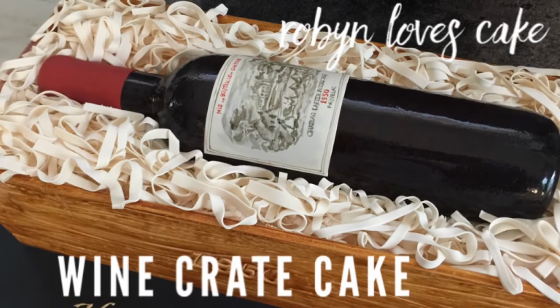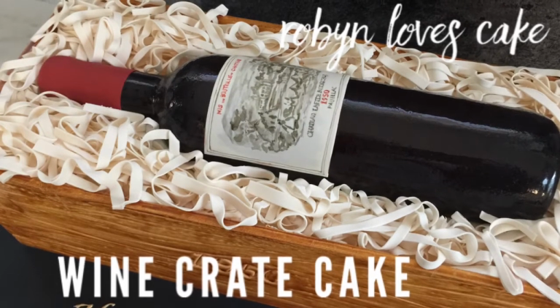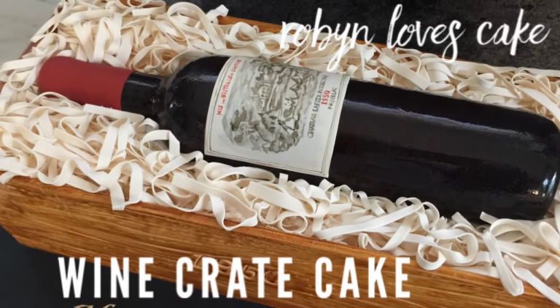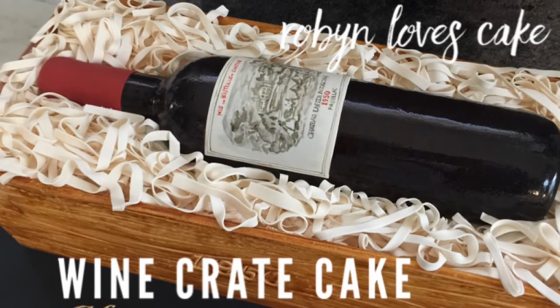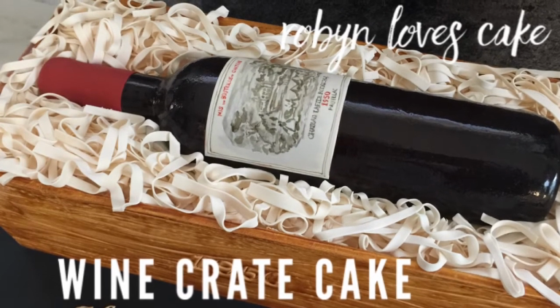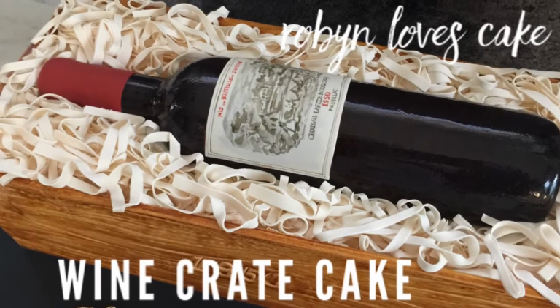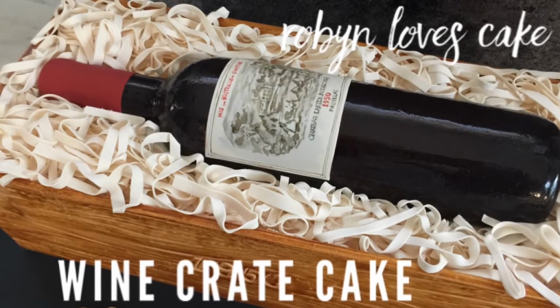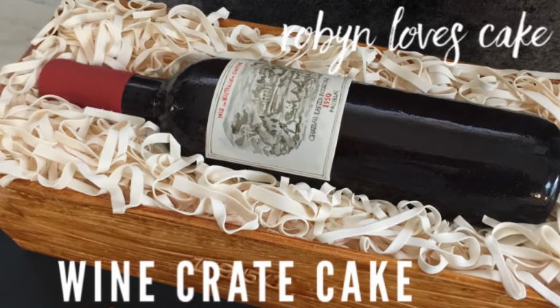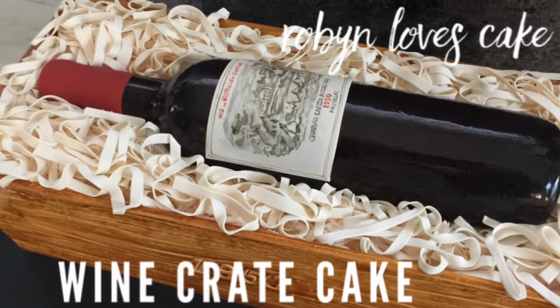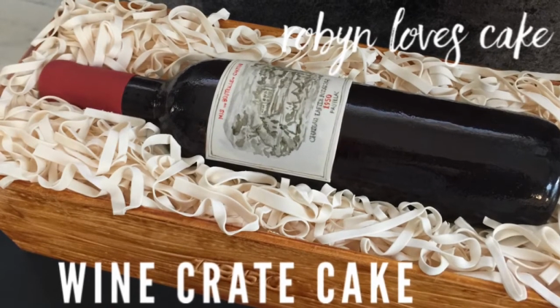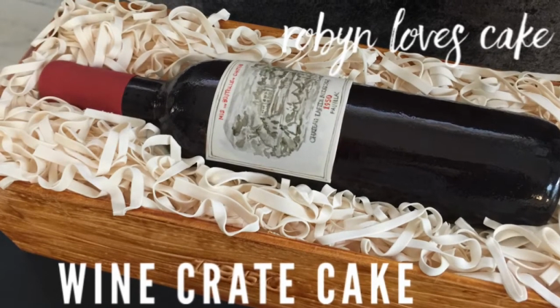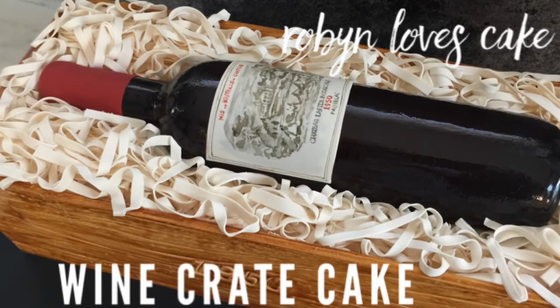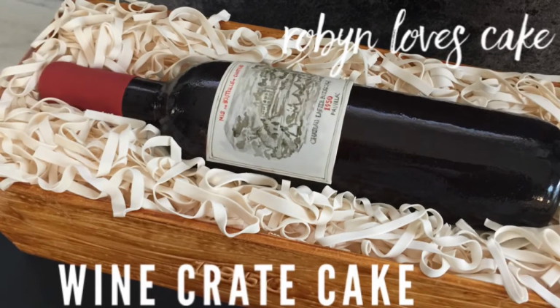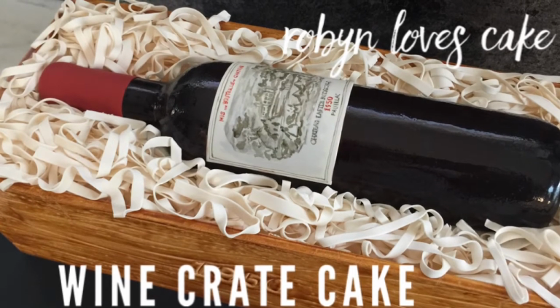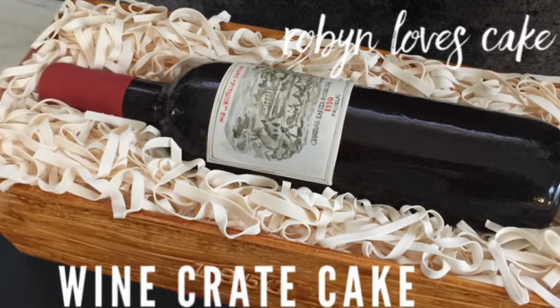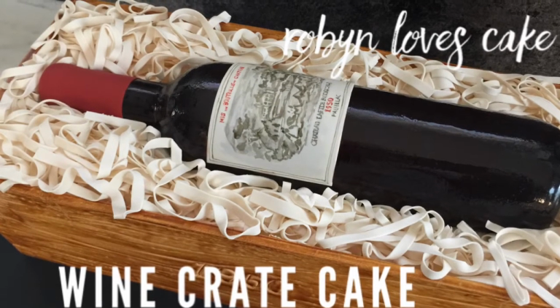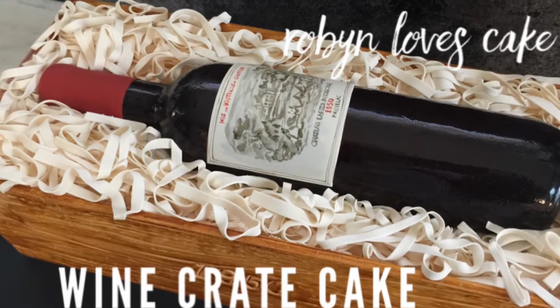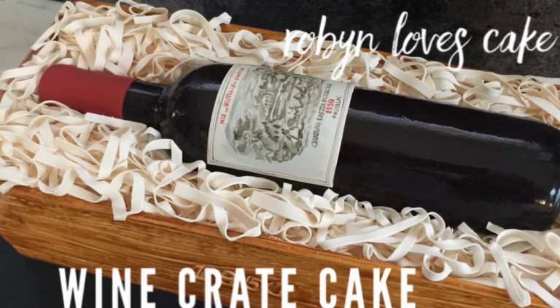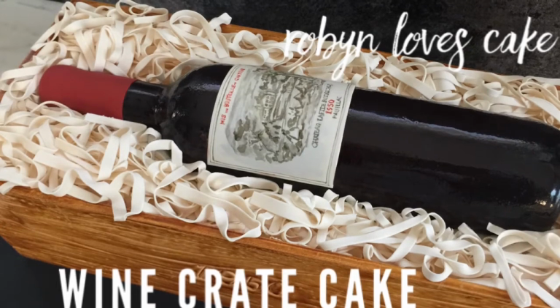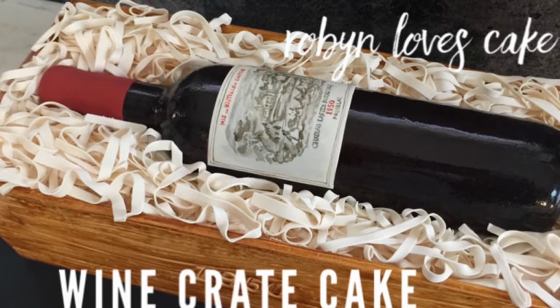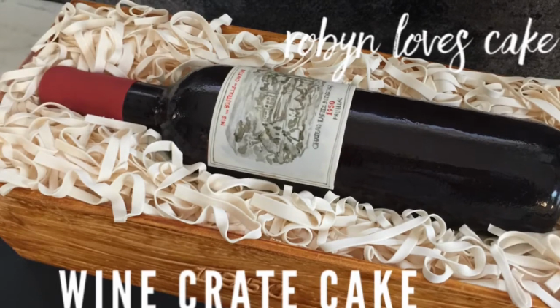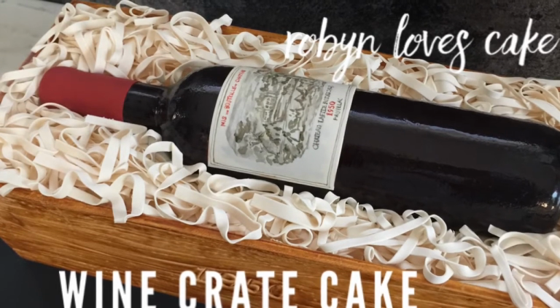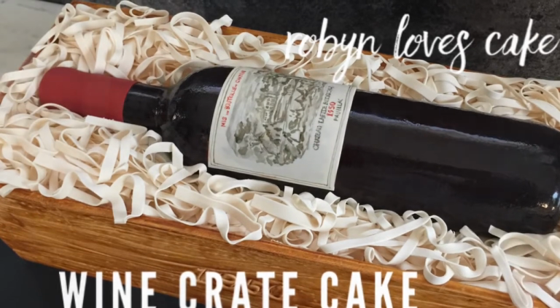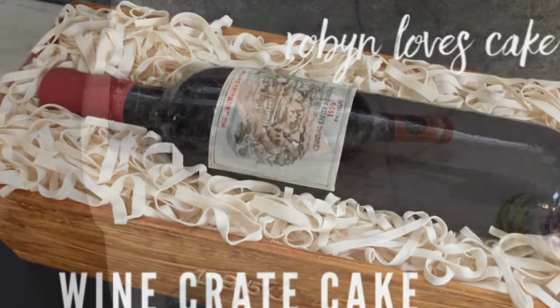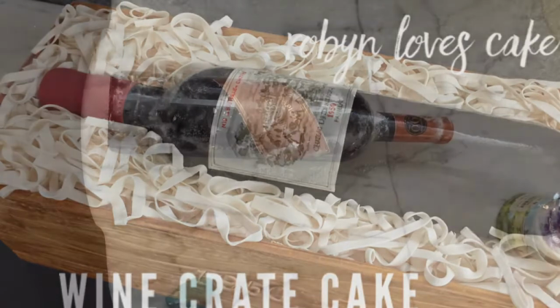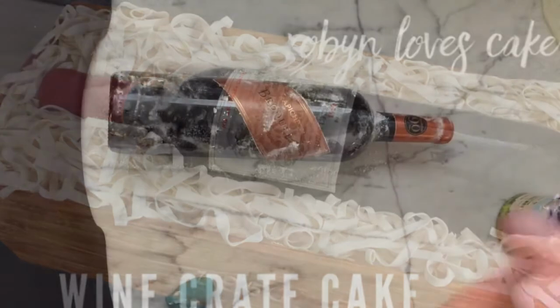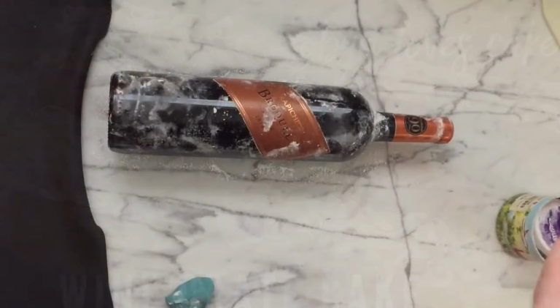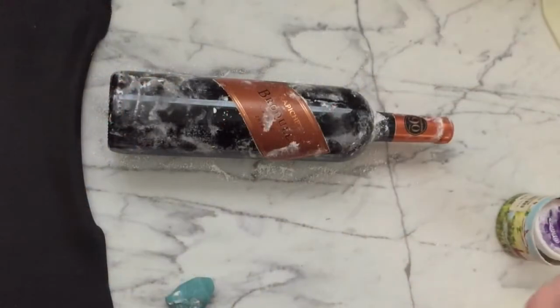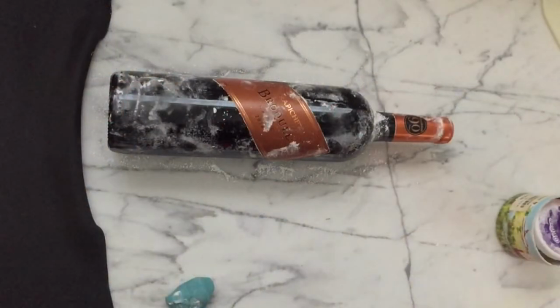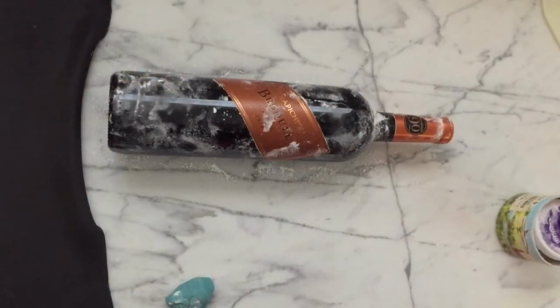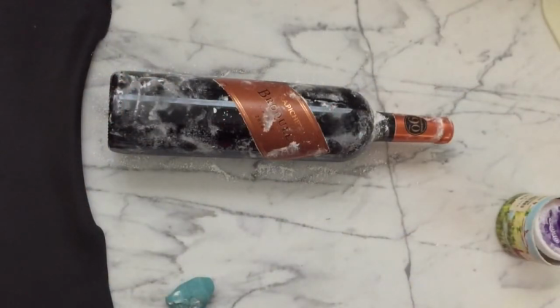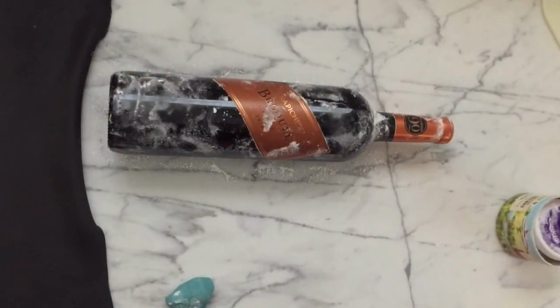Hi guys! Today we're going to walk through the basics of doing a wine crate cake, which is super fun for so many events.